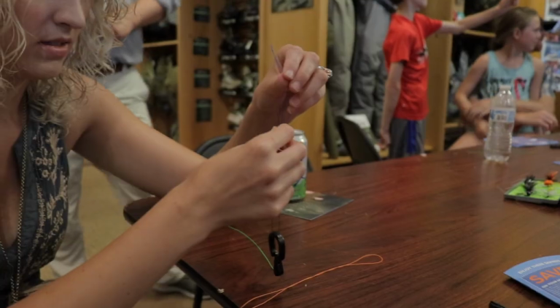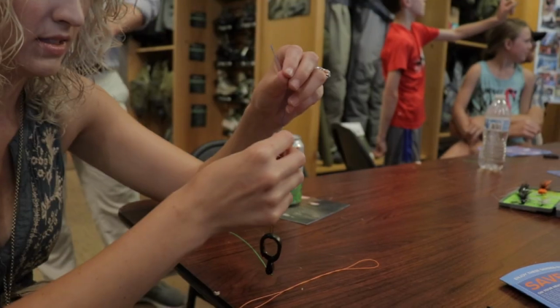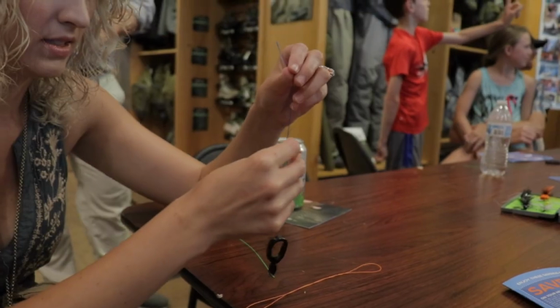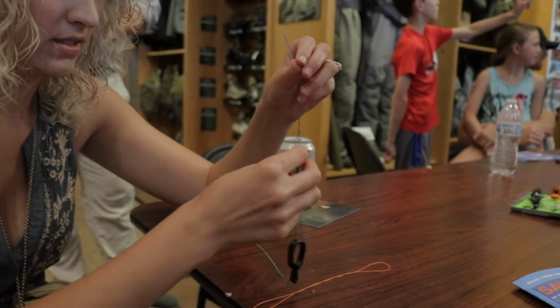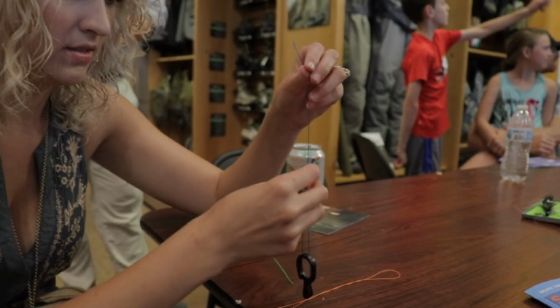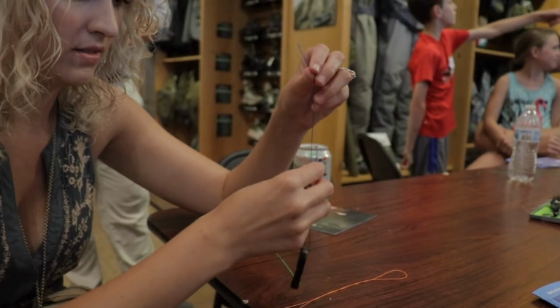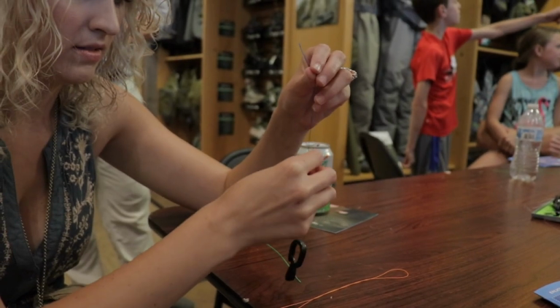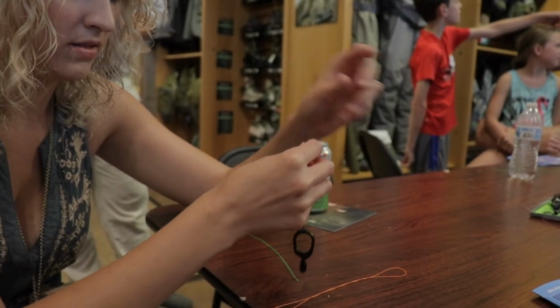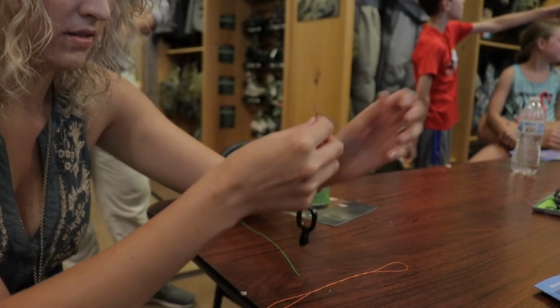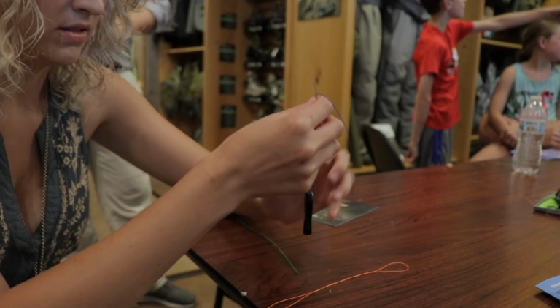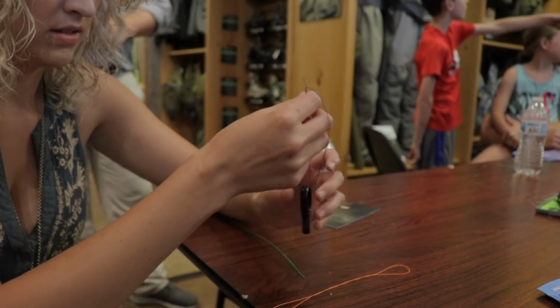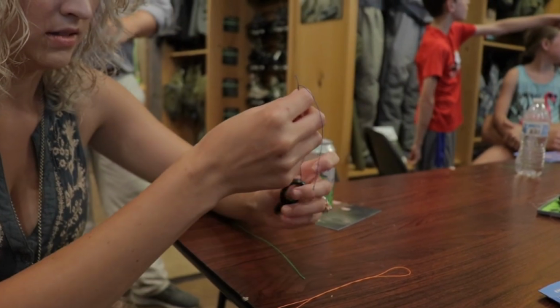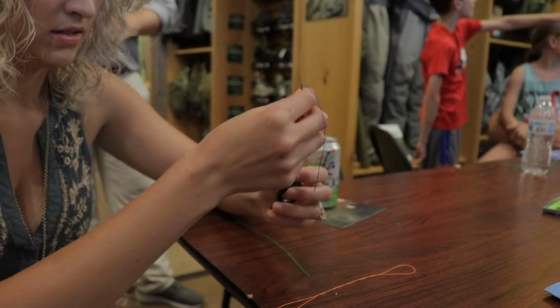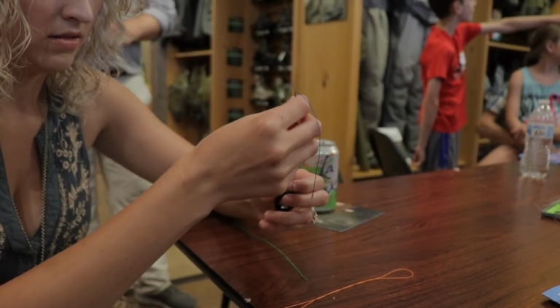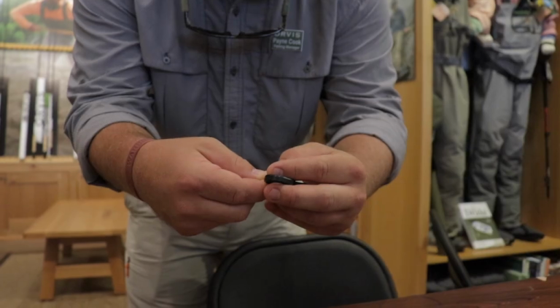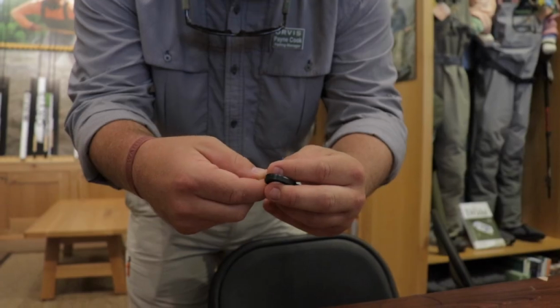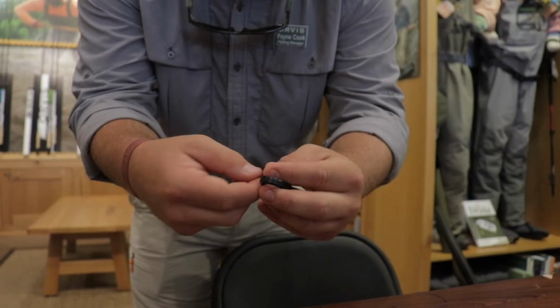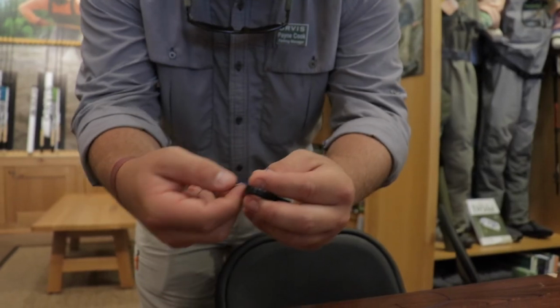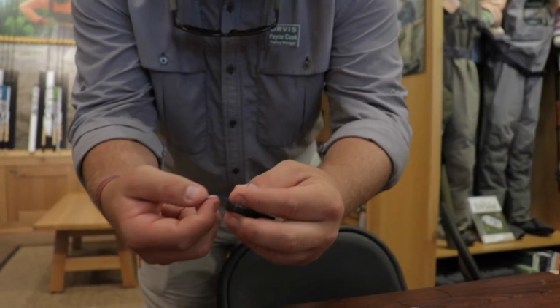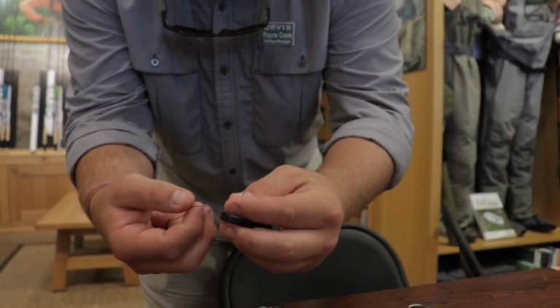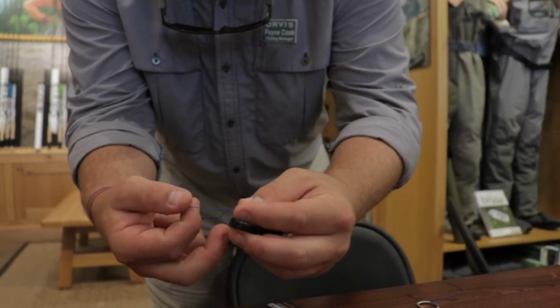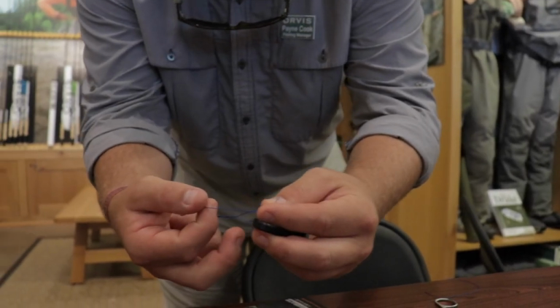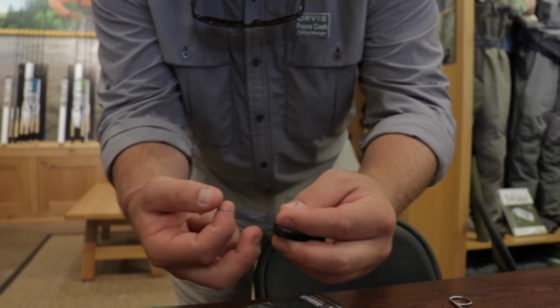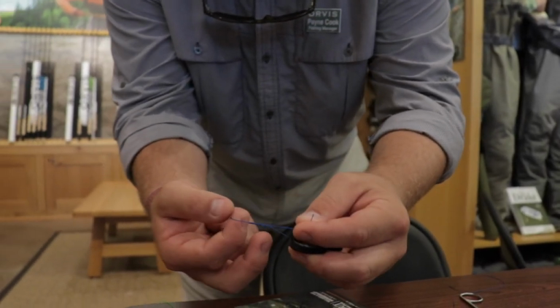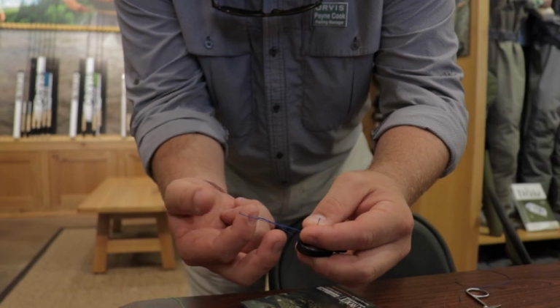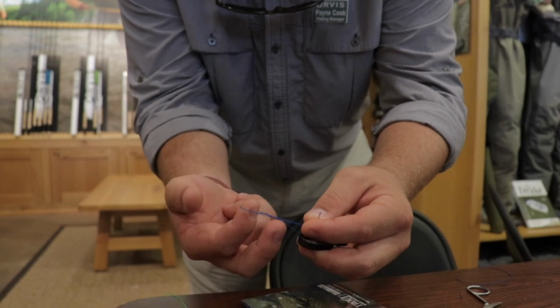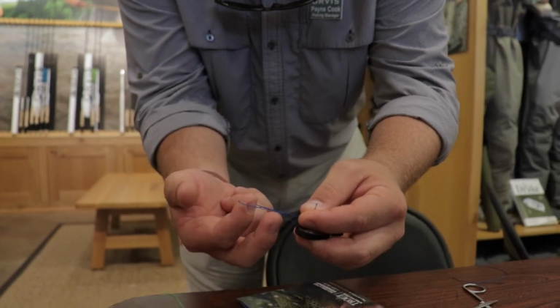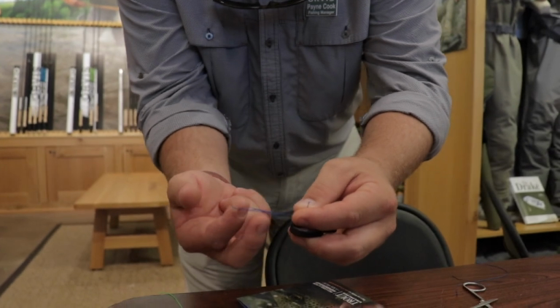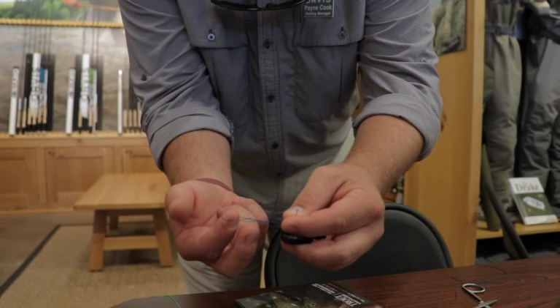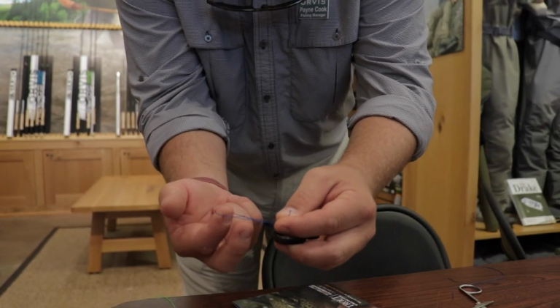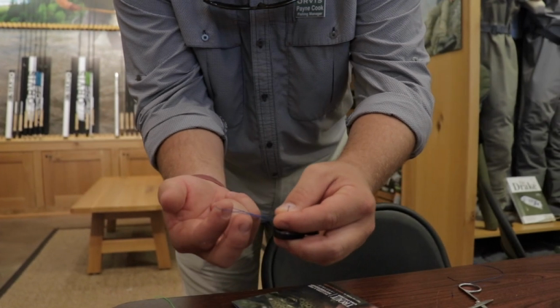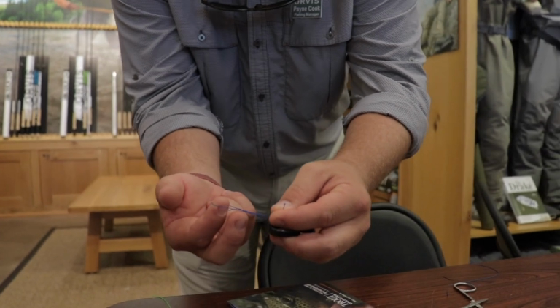So twist it. Just twist your loop. Bottom loop and this creates another loop.